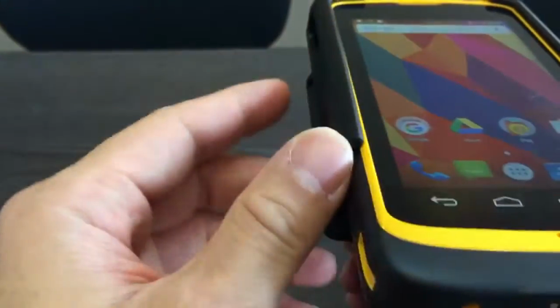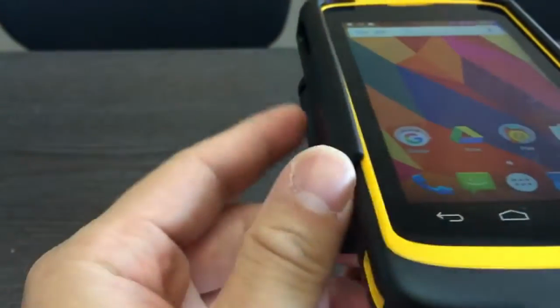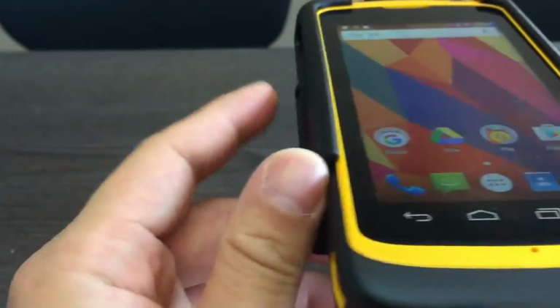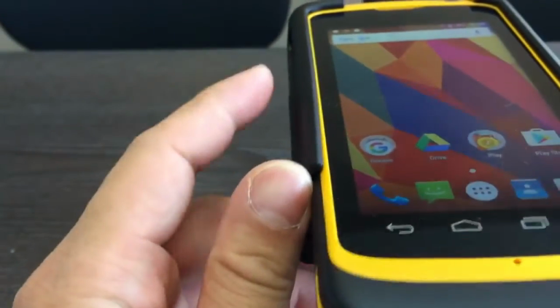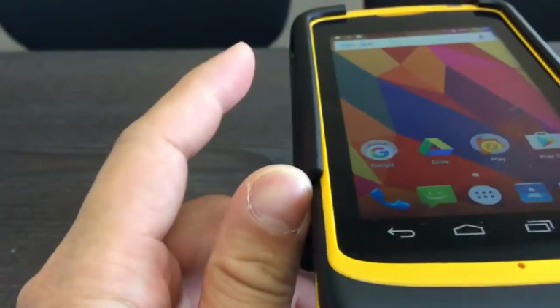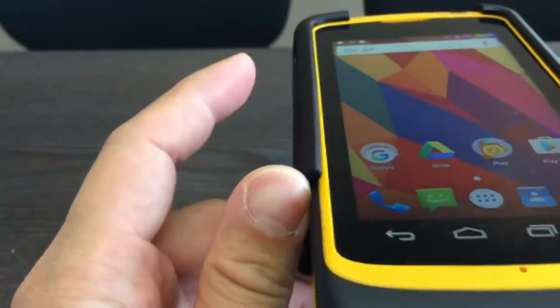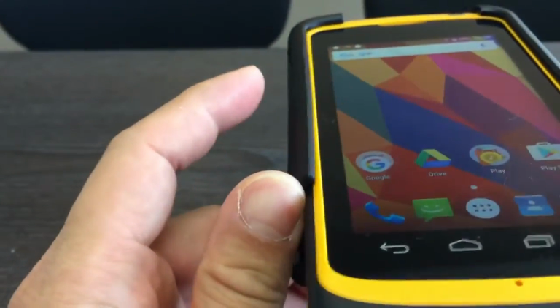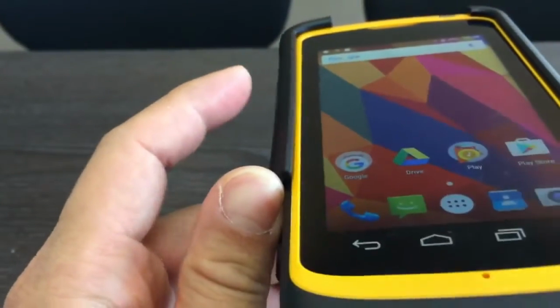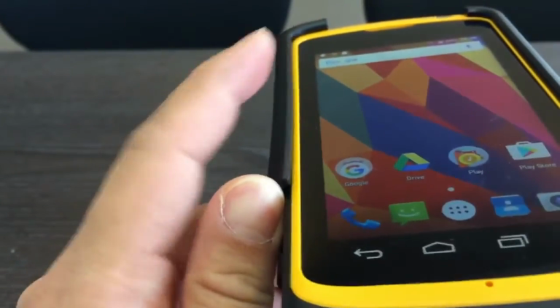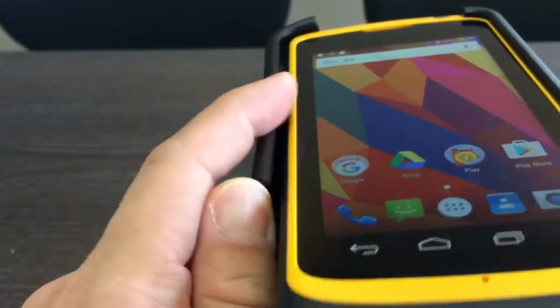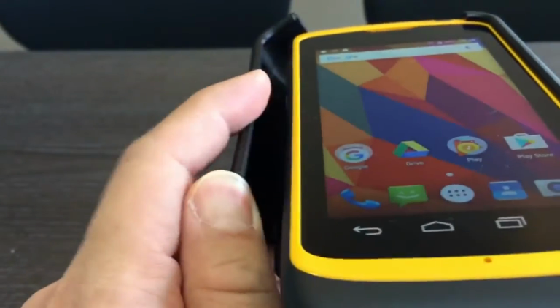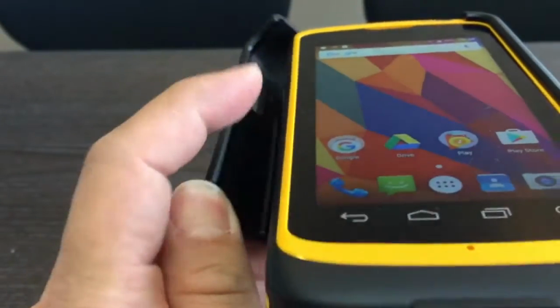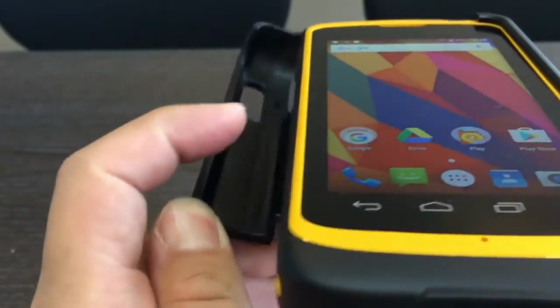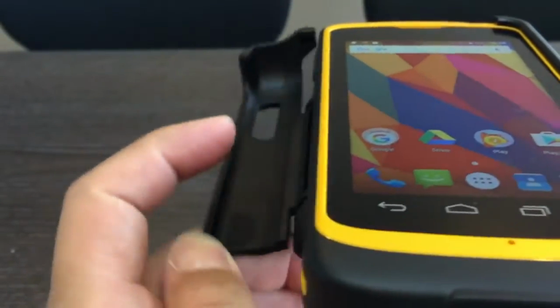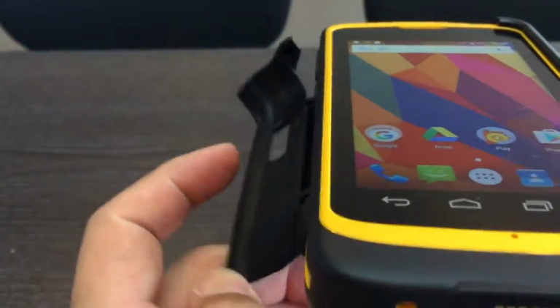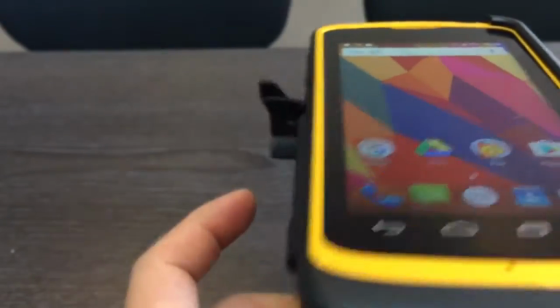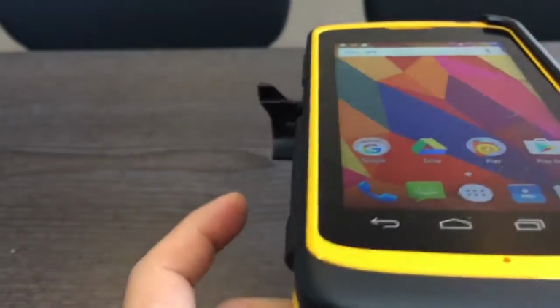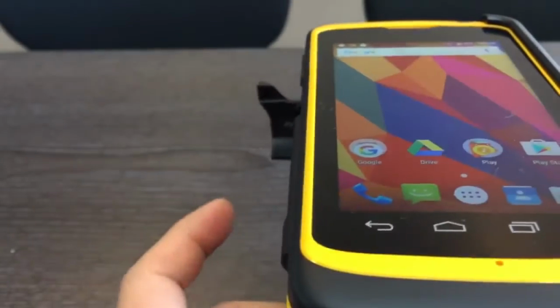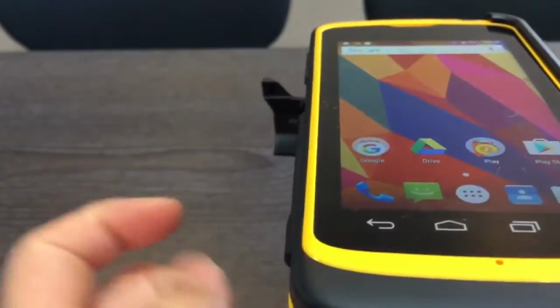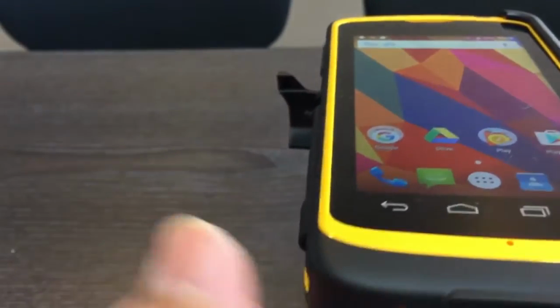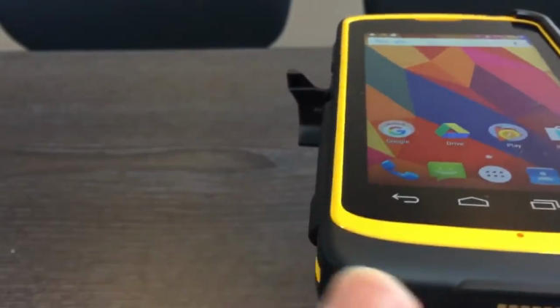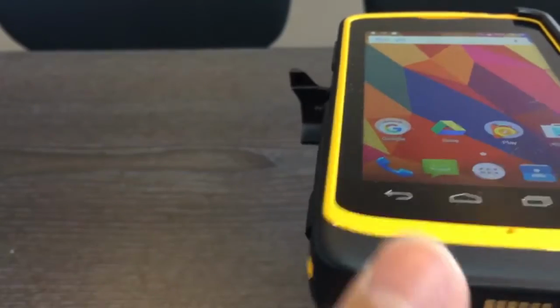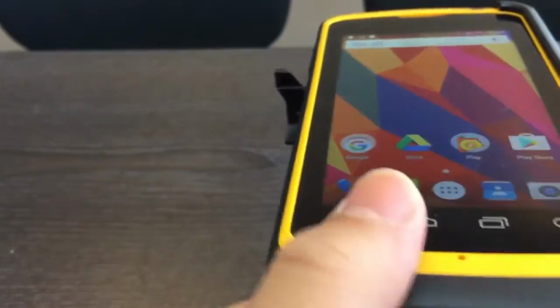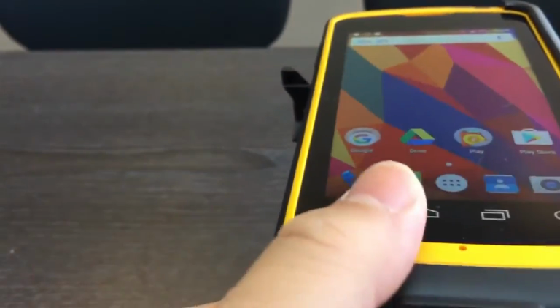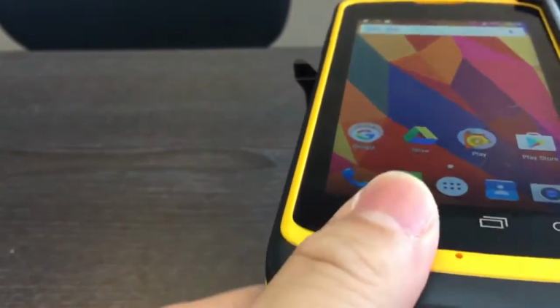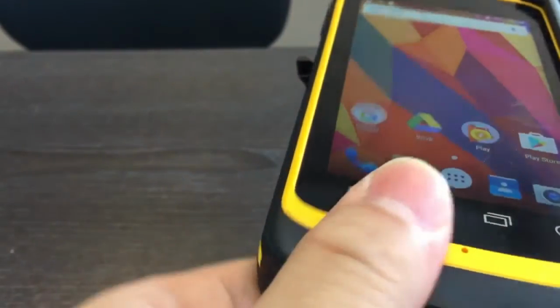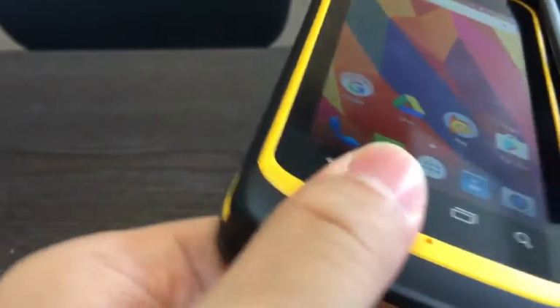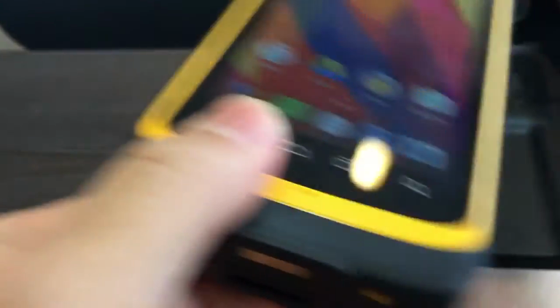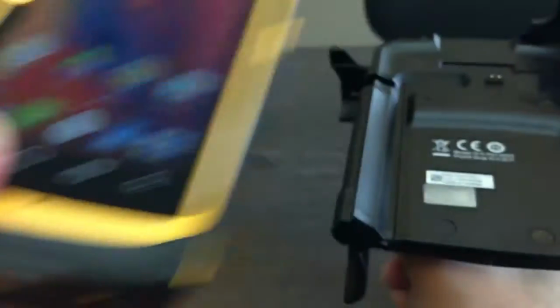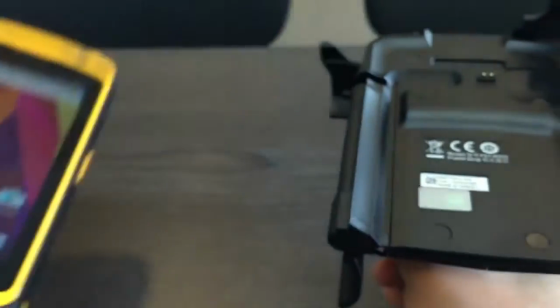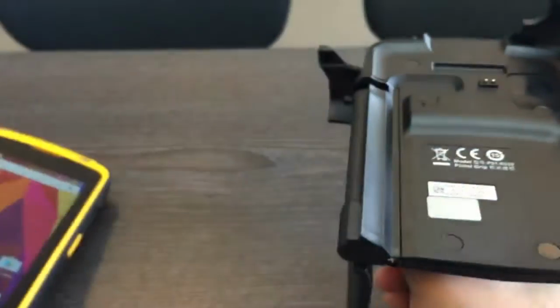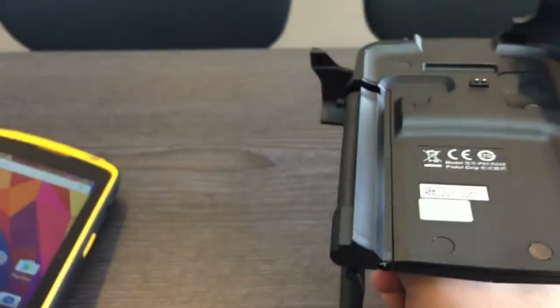To take it off, the process is the same — push, then turn, and take it back out.